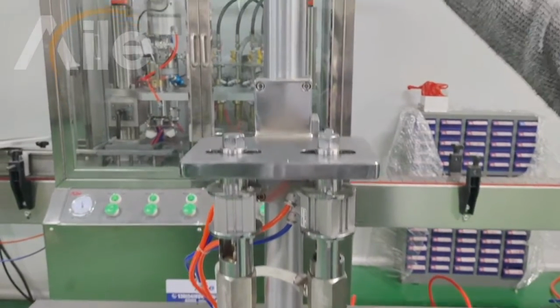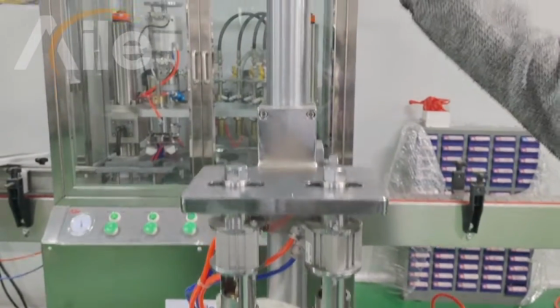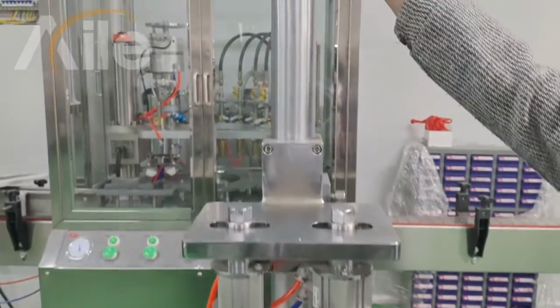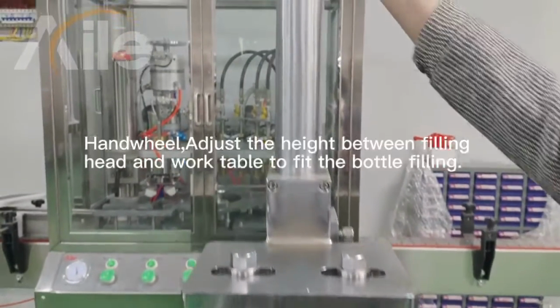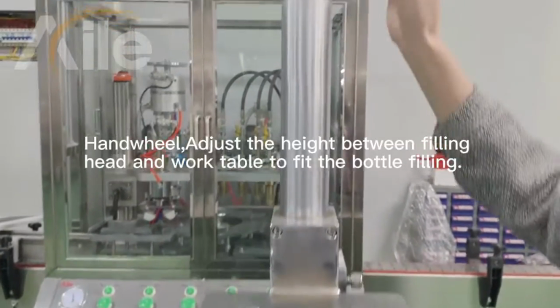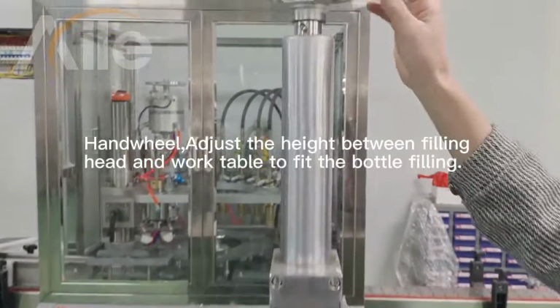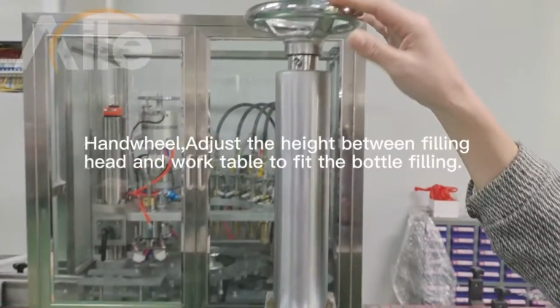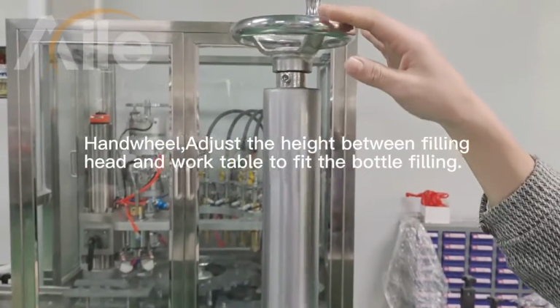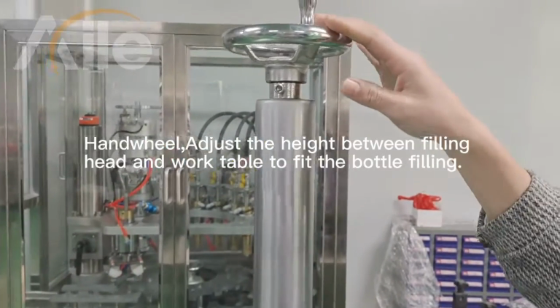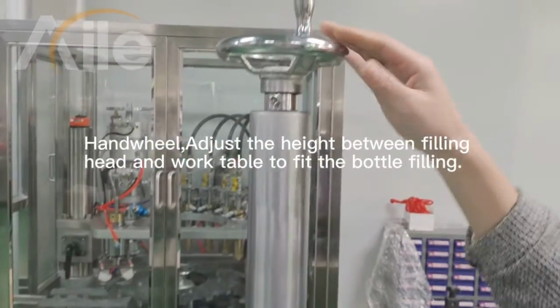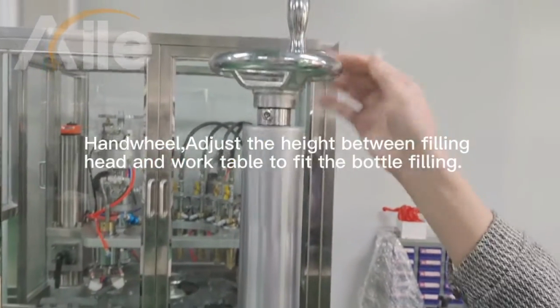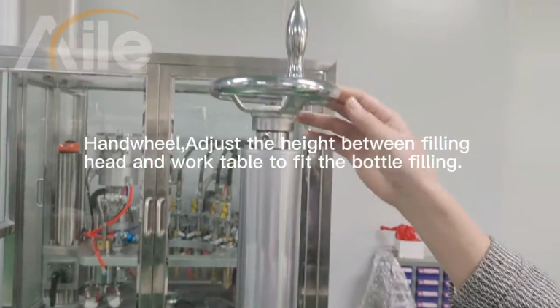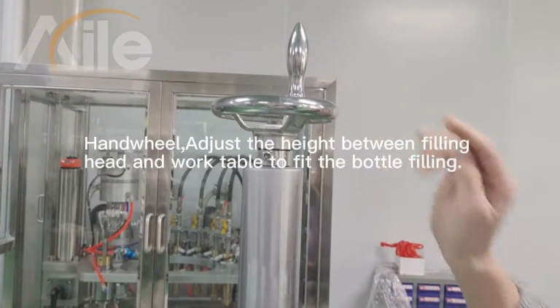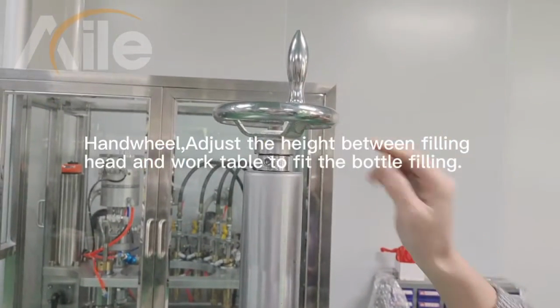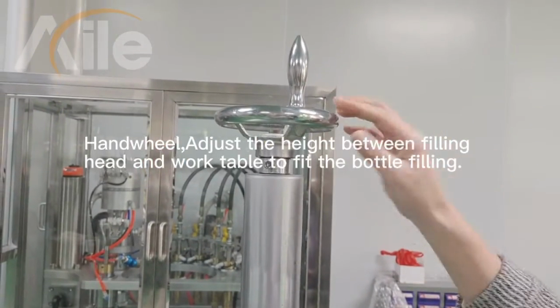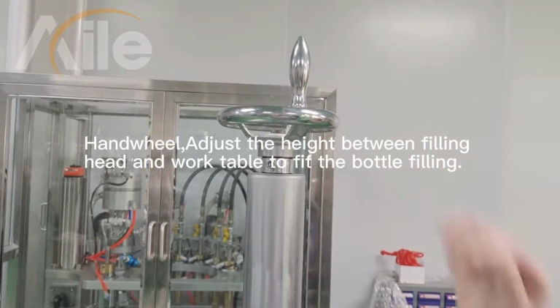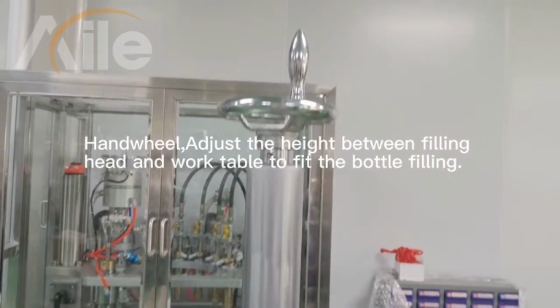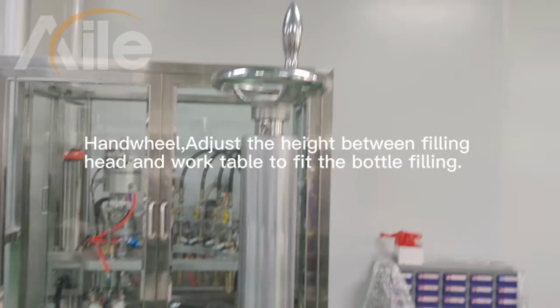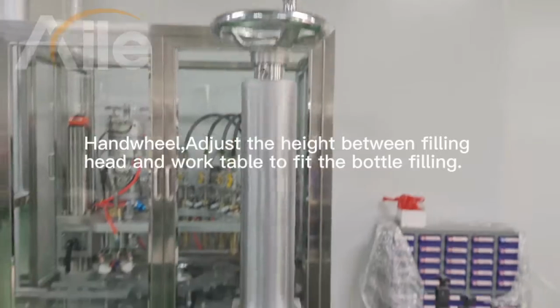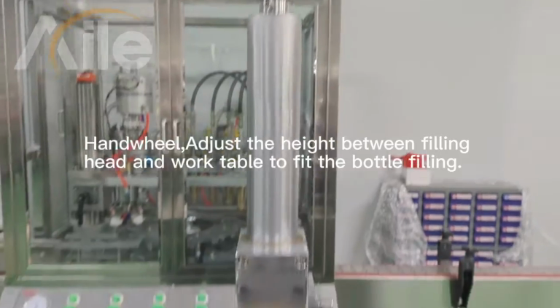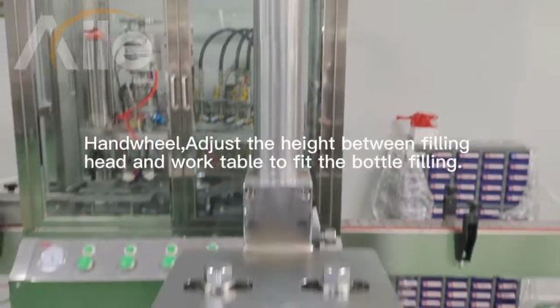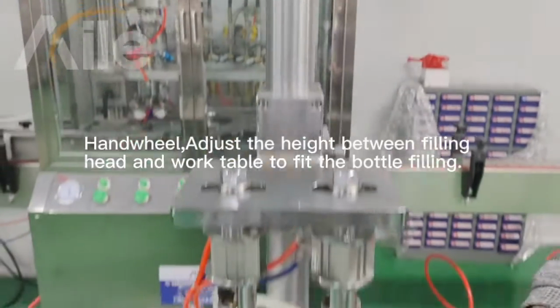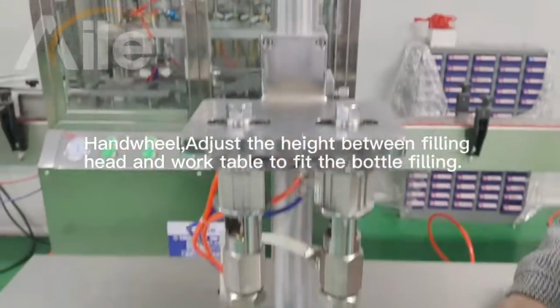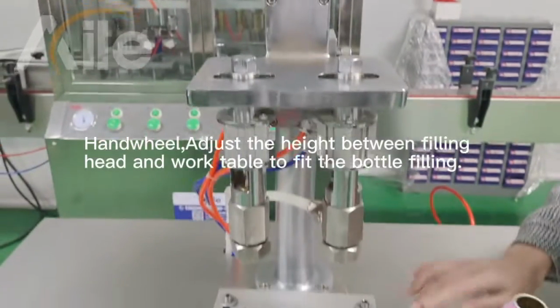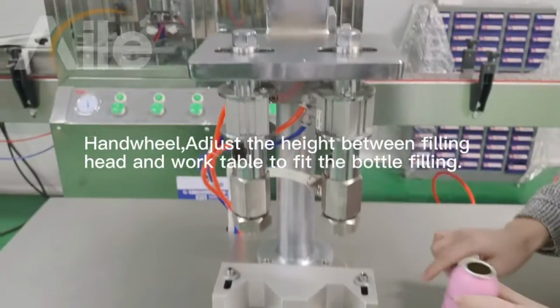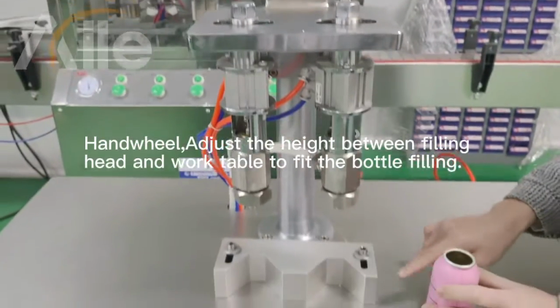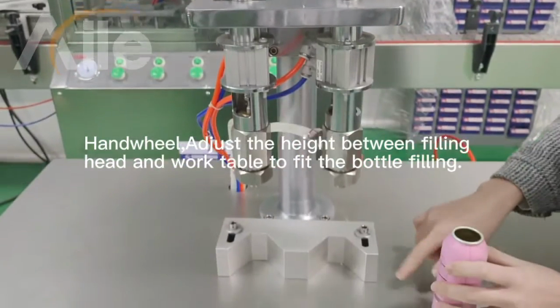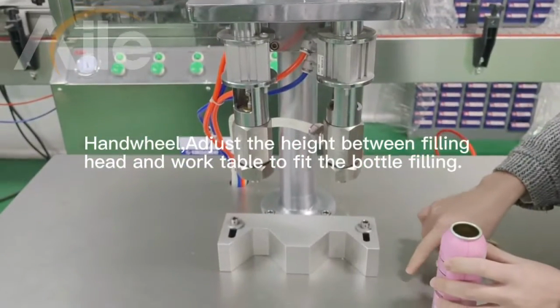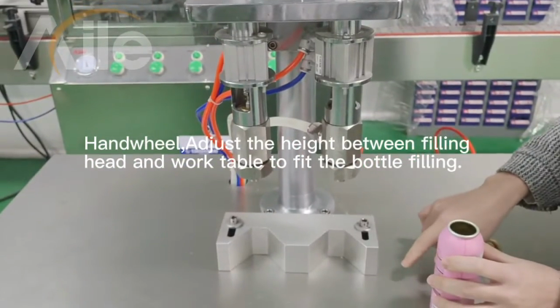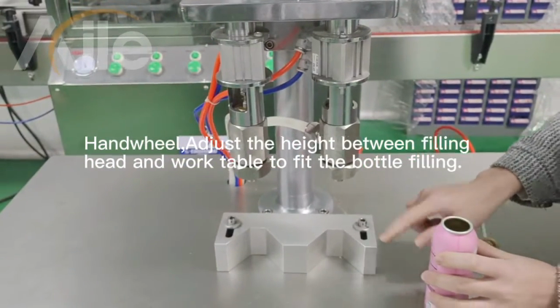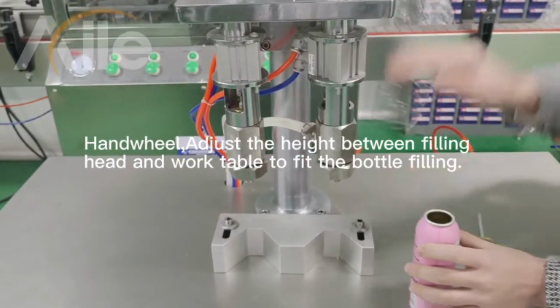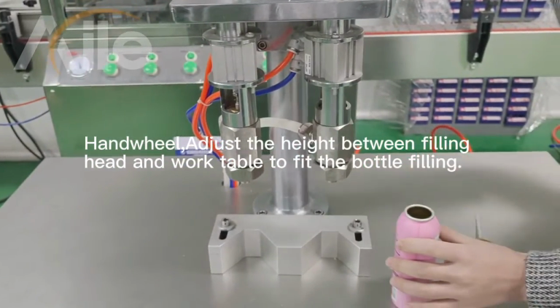This cart can adjust the height, adjusting the liquid fueling head to the worker bench height.